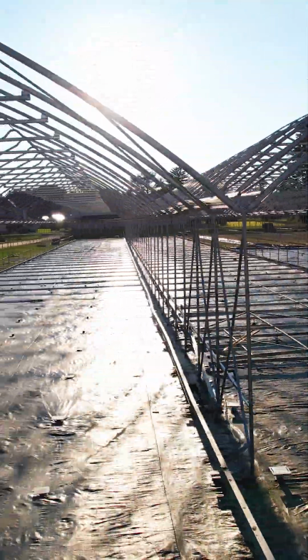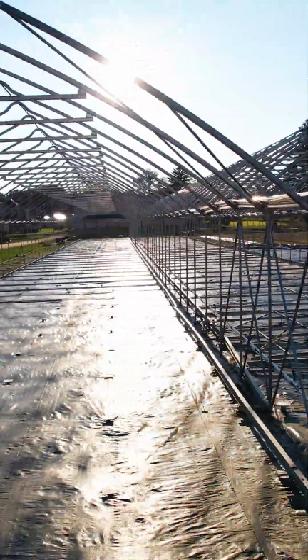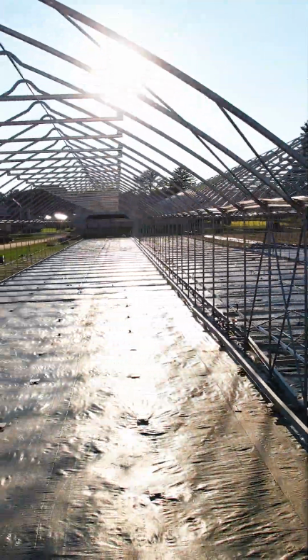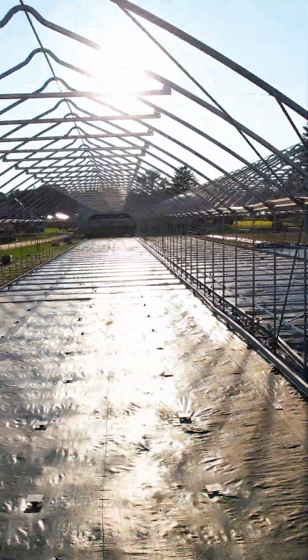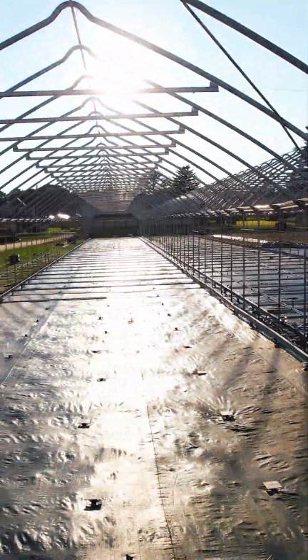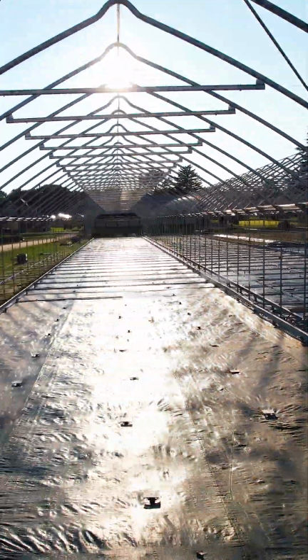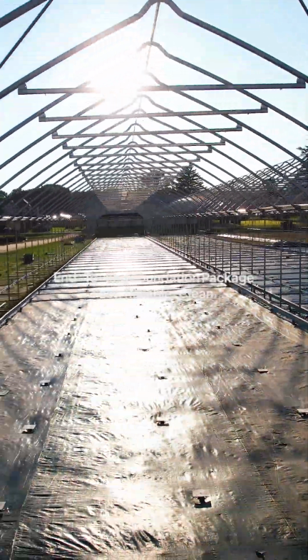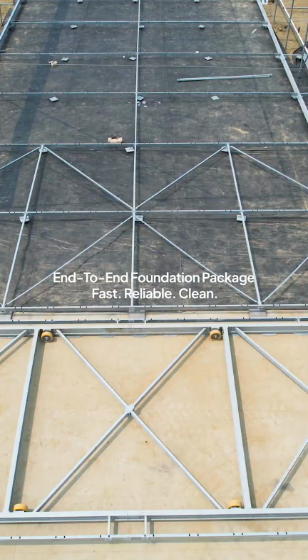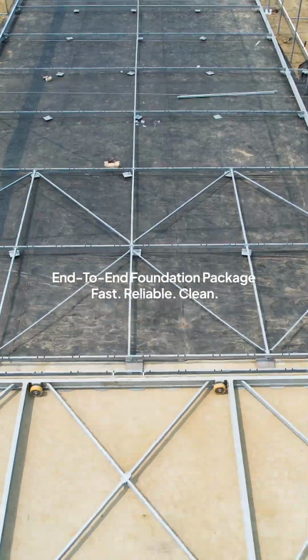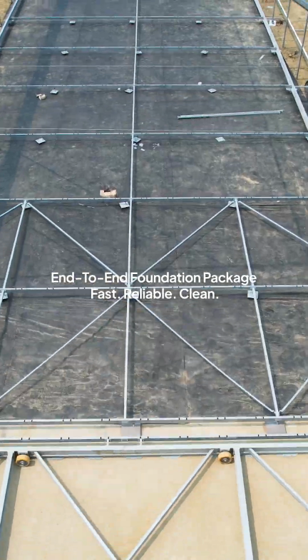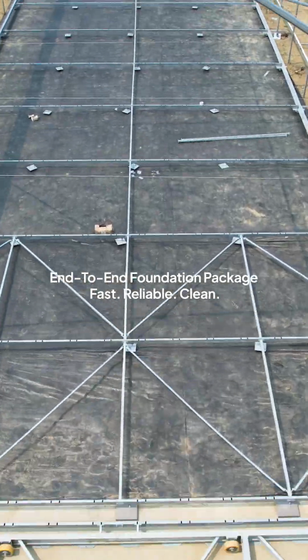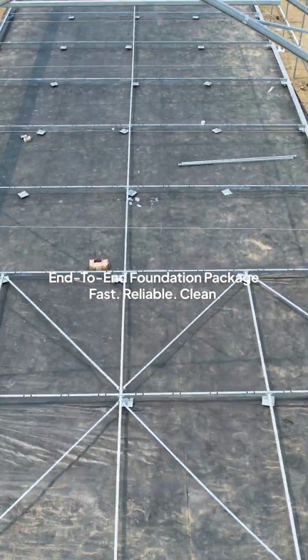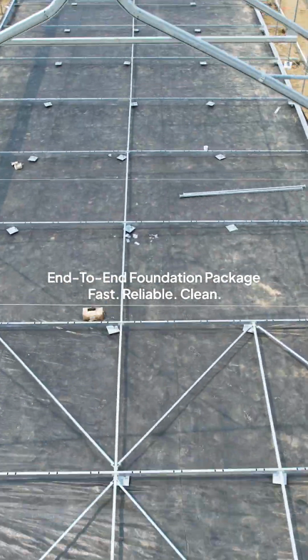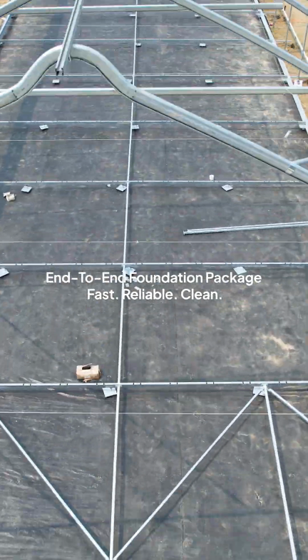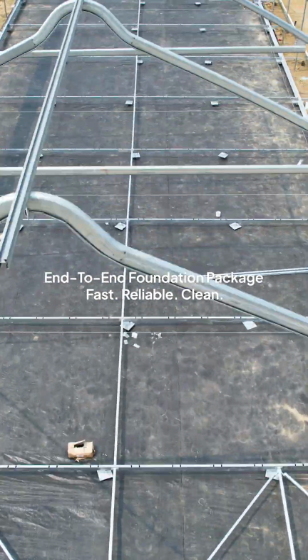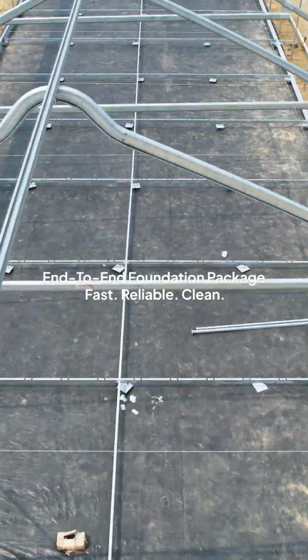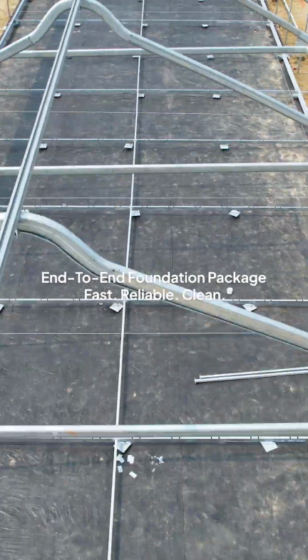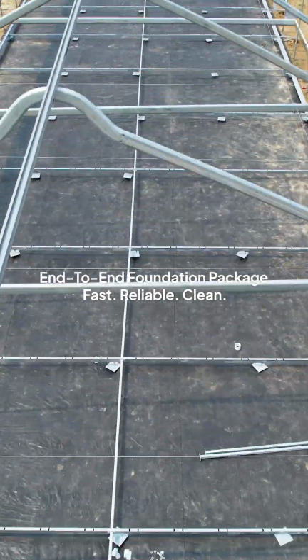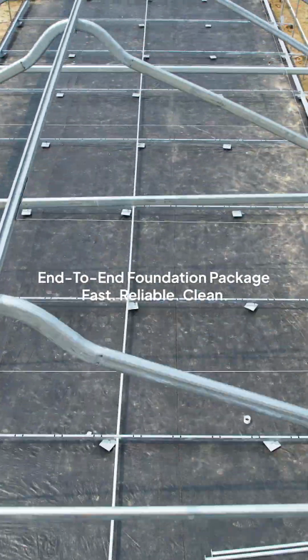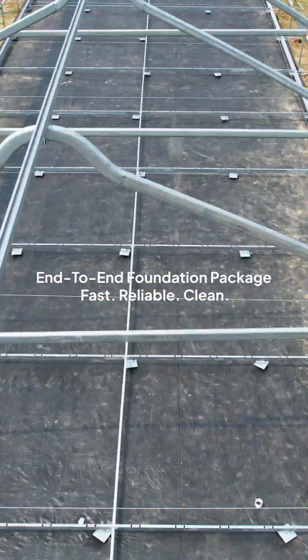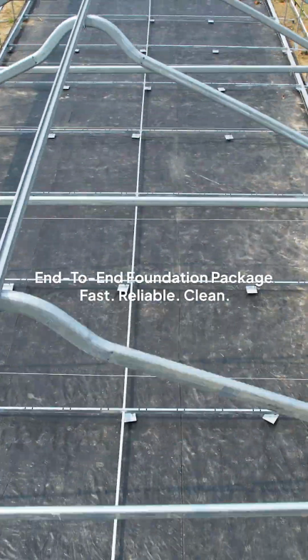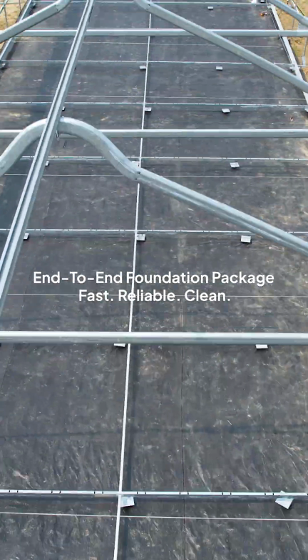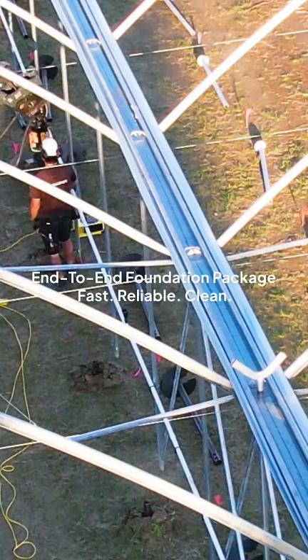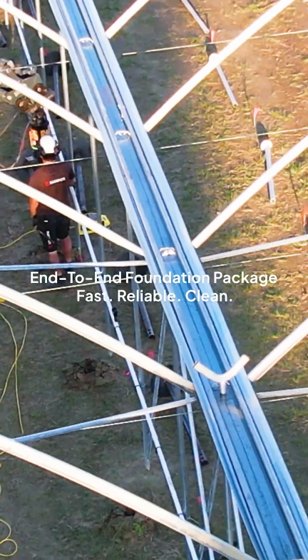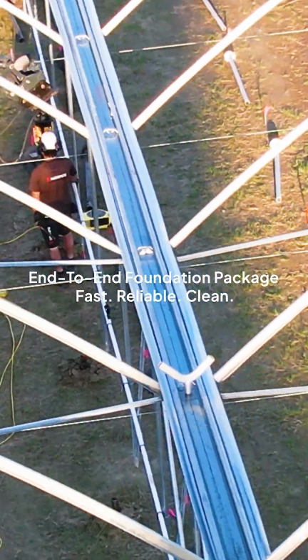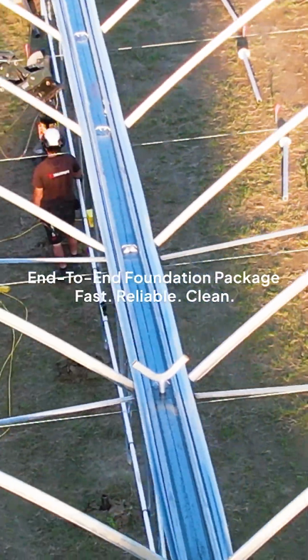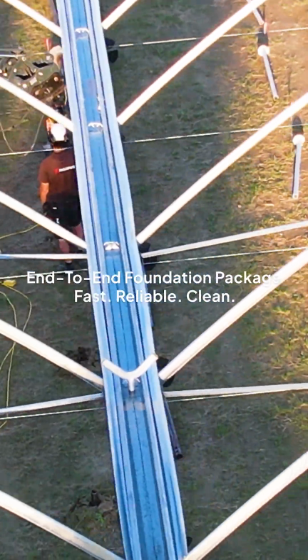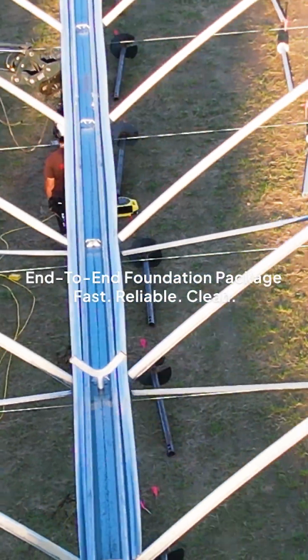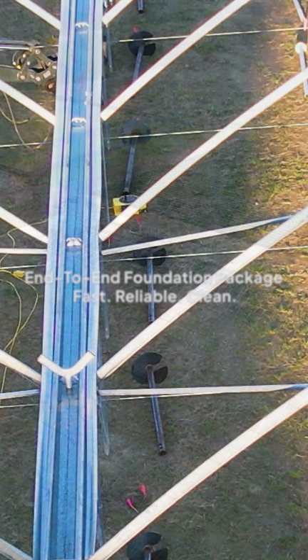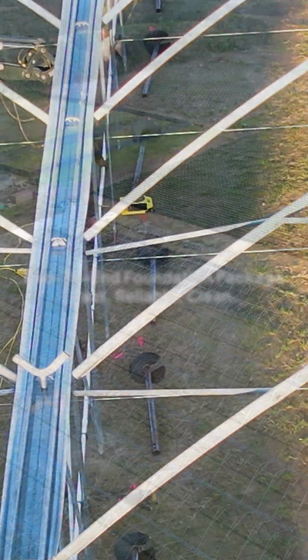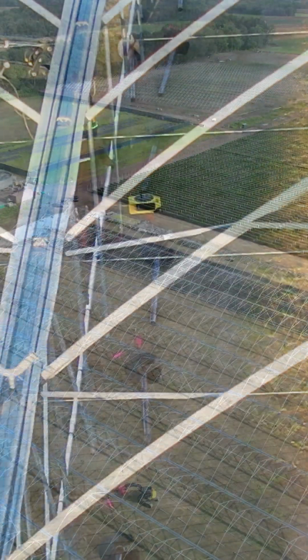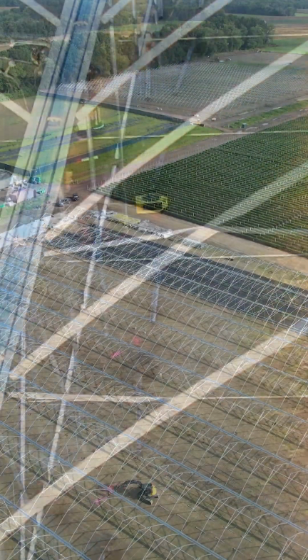This is how modern construction moves forward. Fast, reliable and clean.